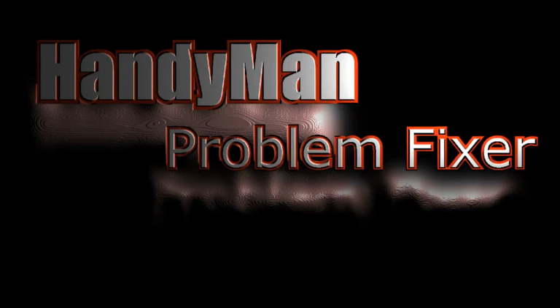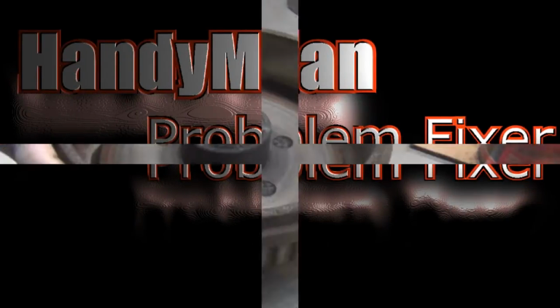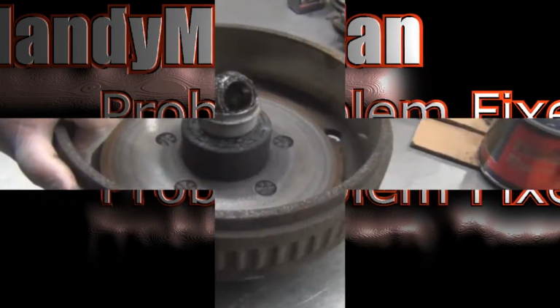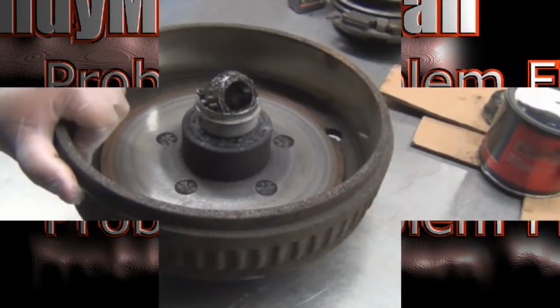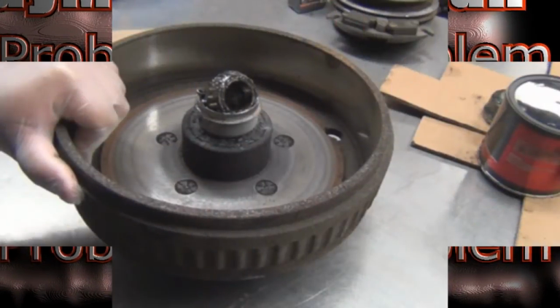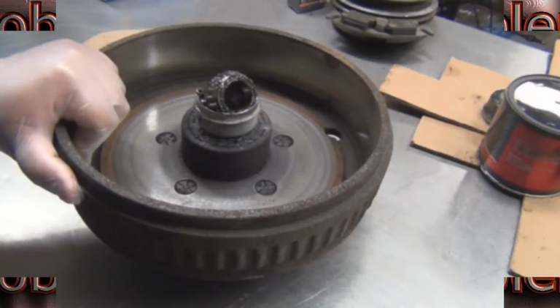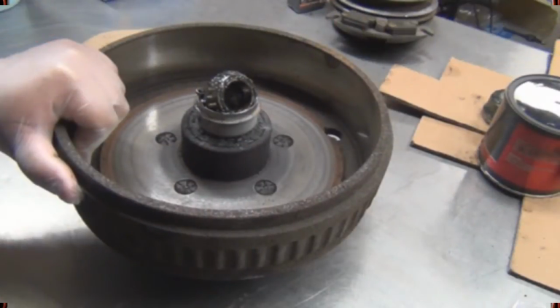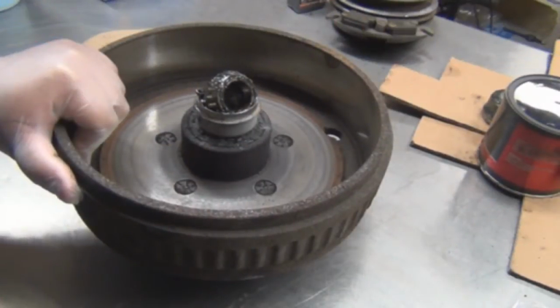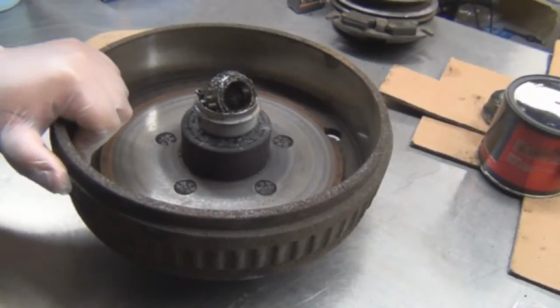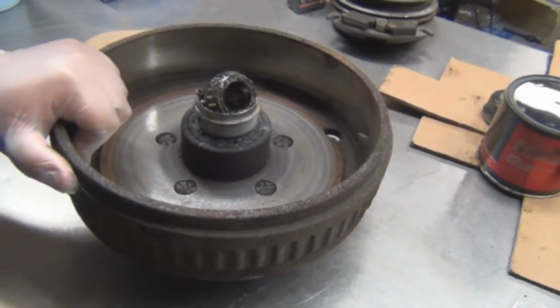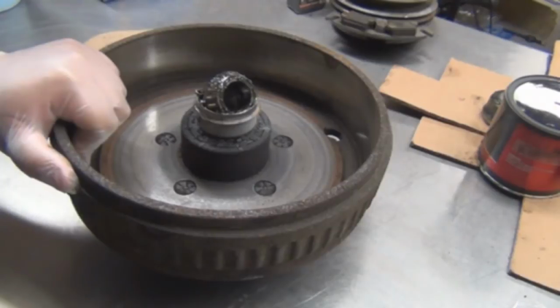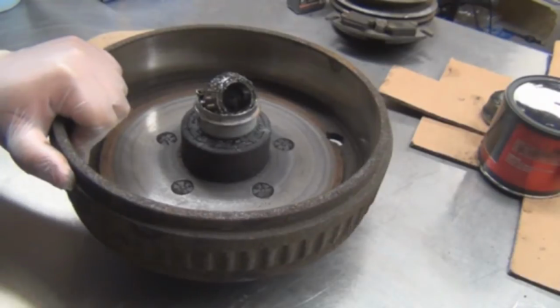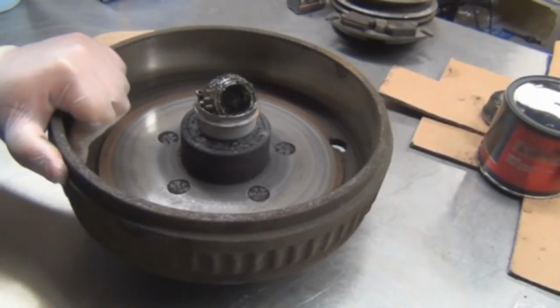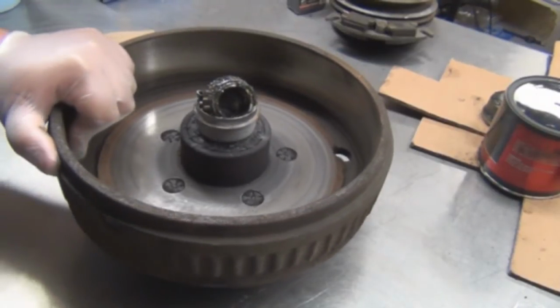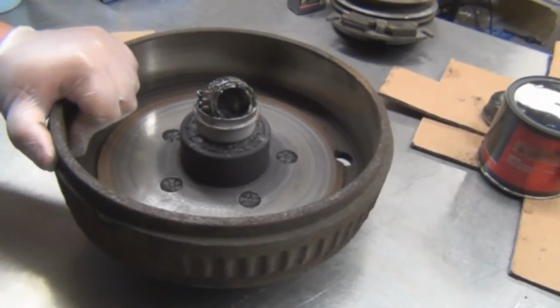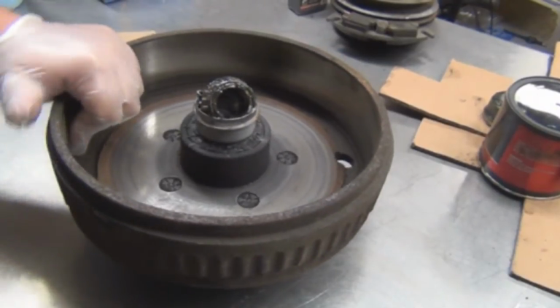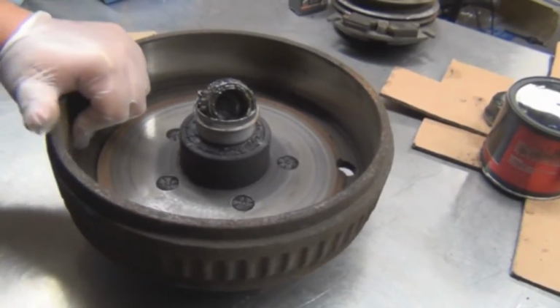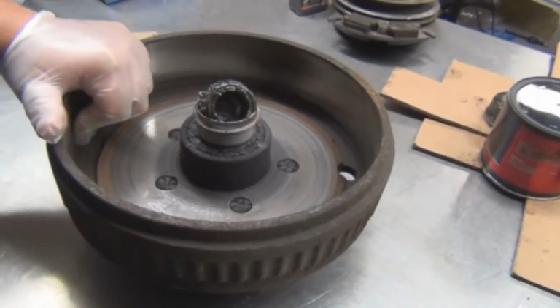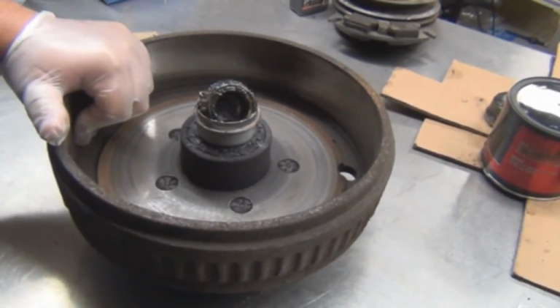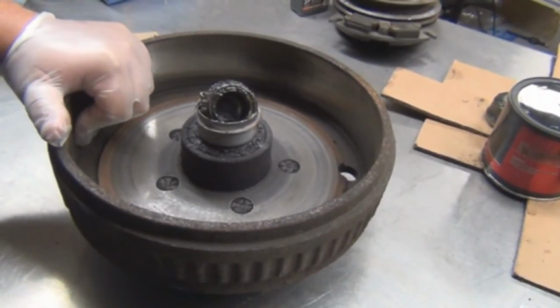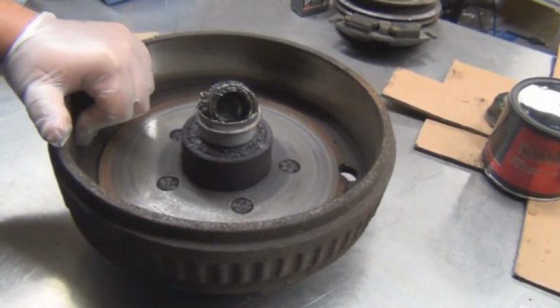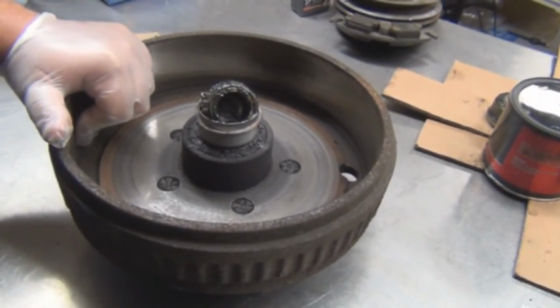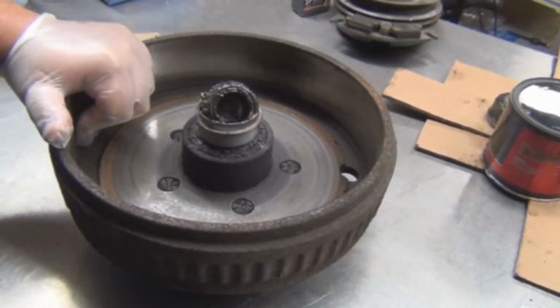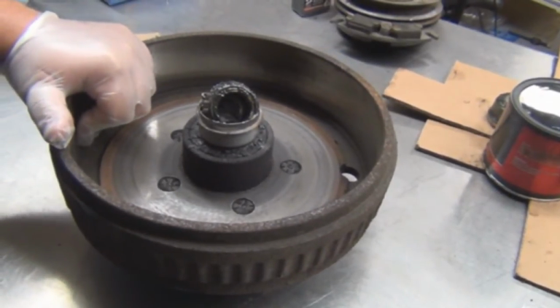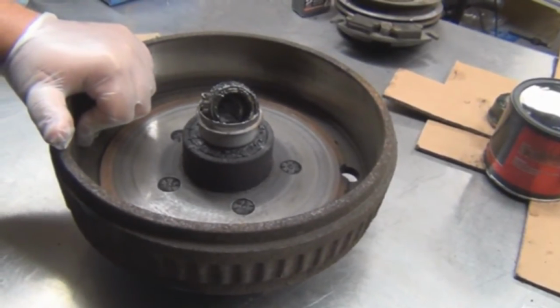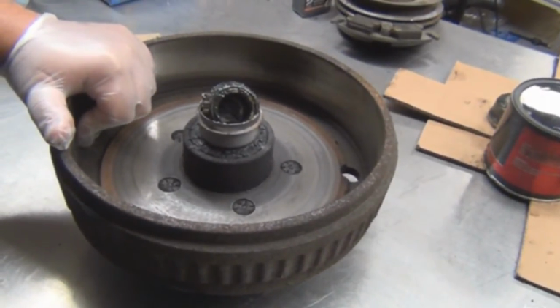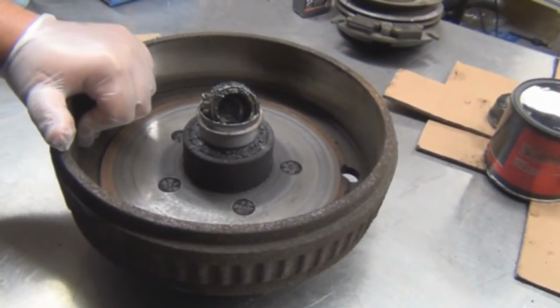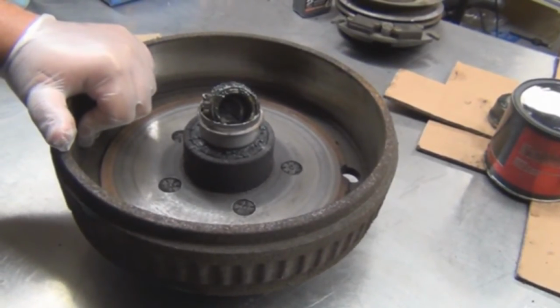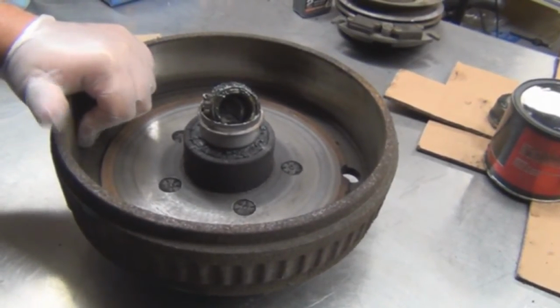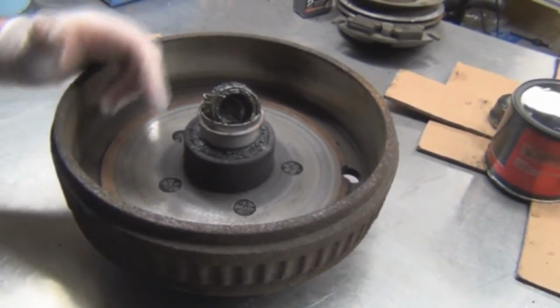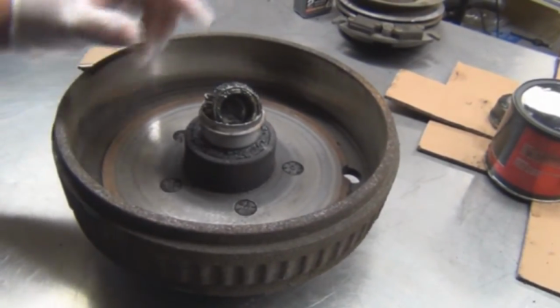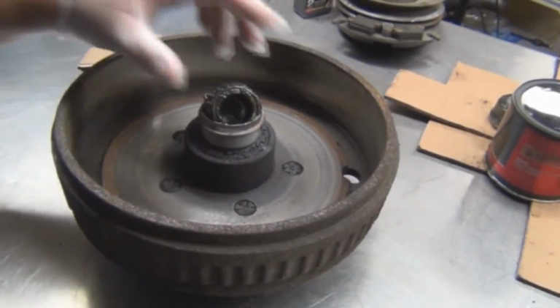In this video I'm going to show you how to inspect, replace, and pack wheel bearings.